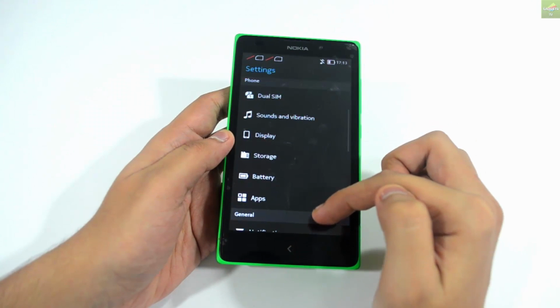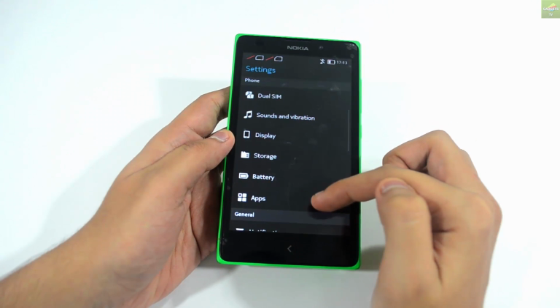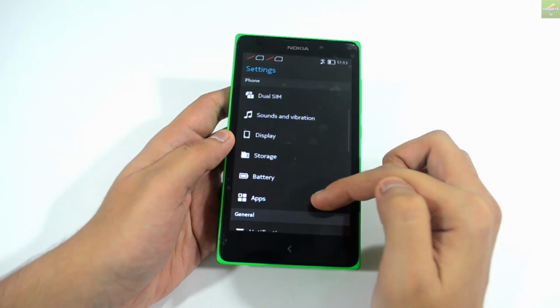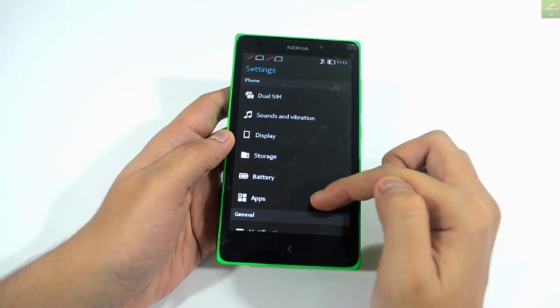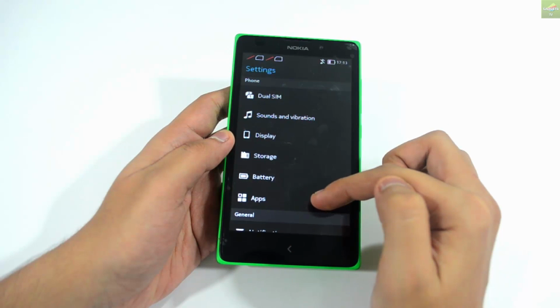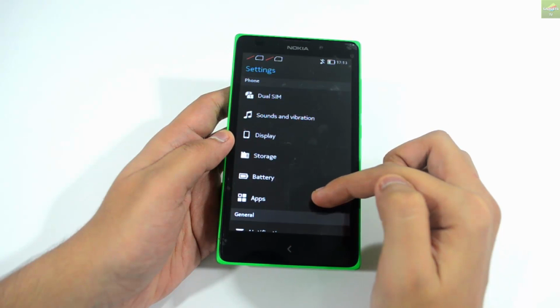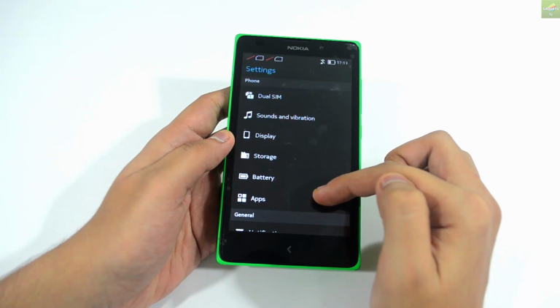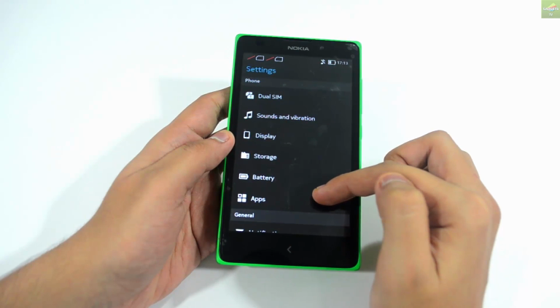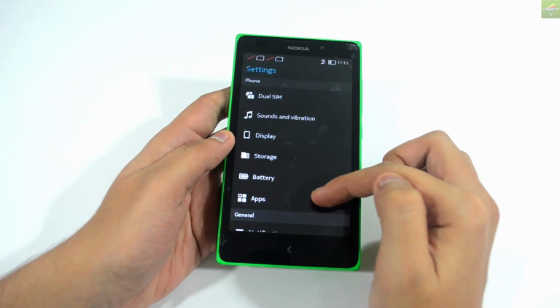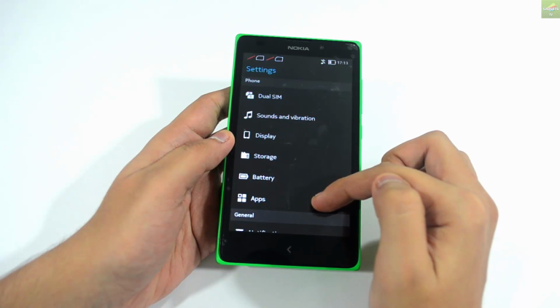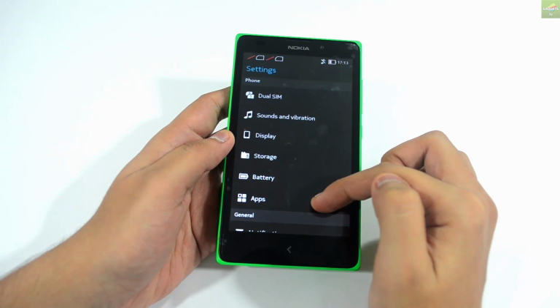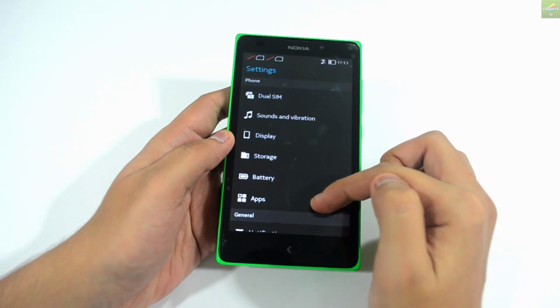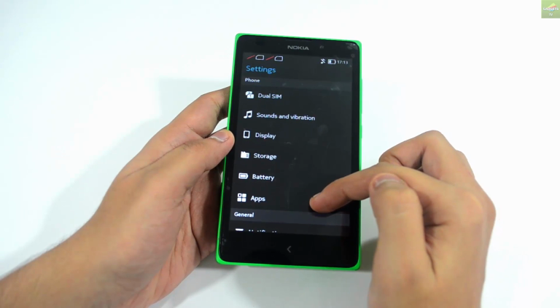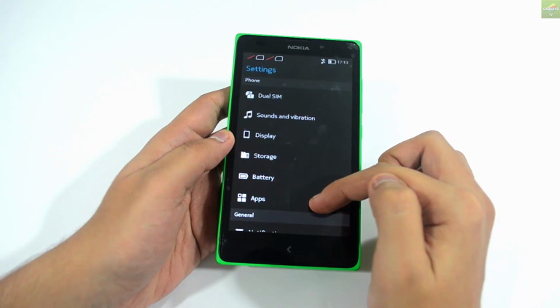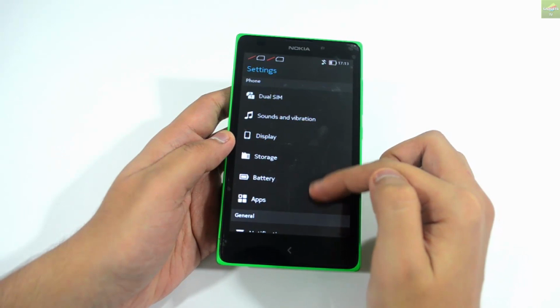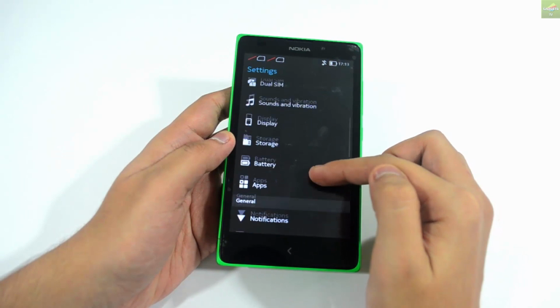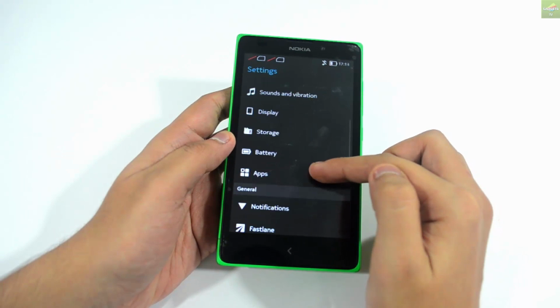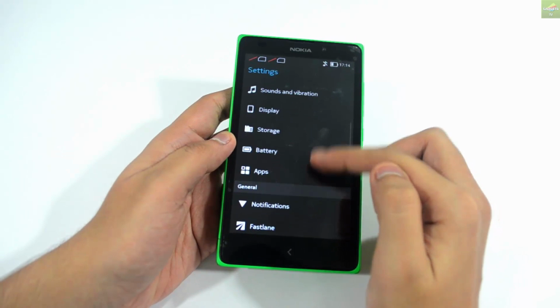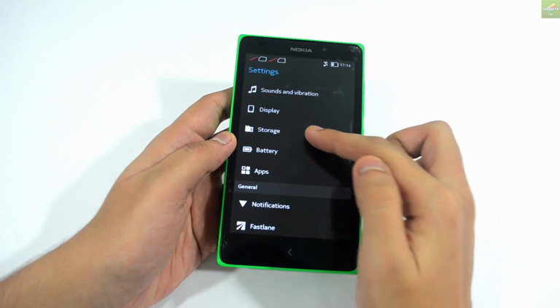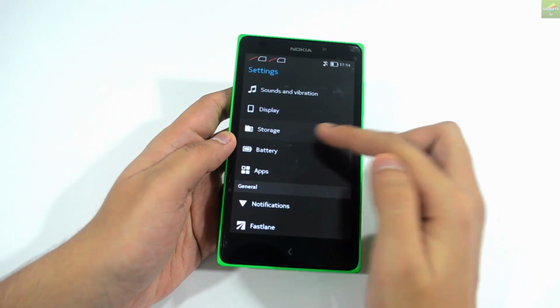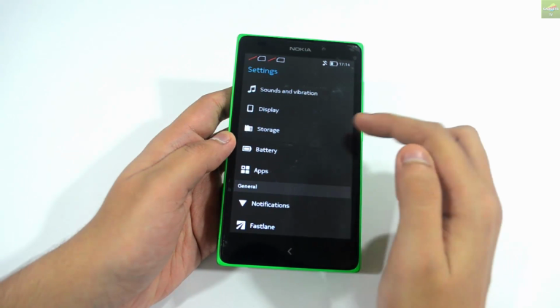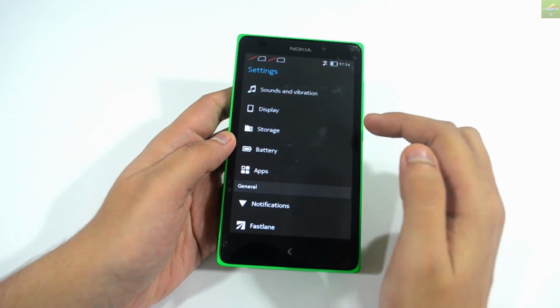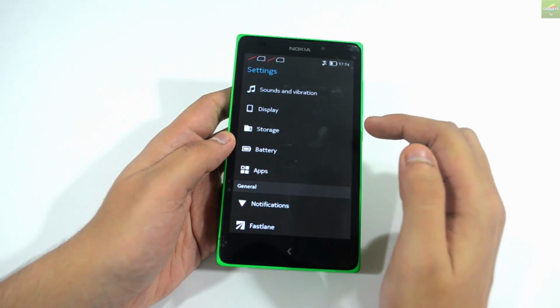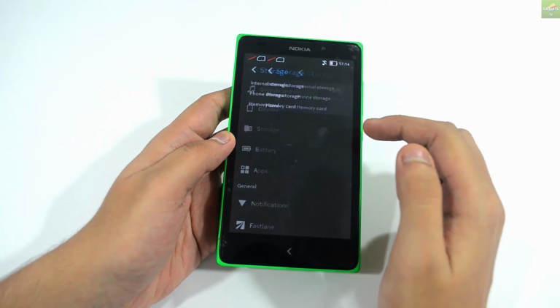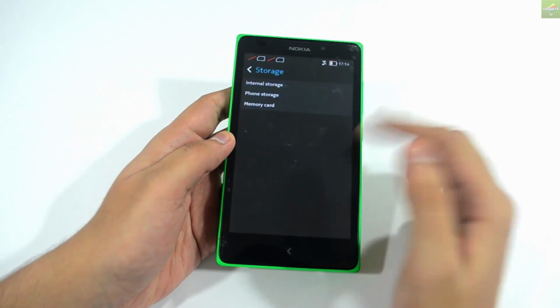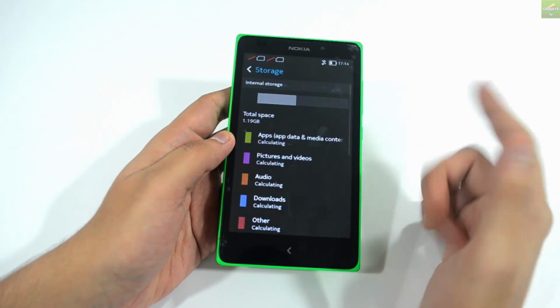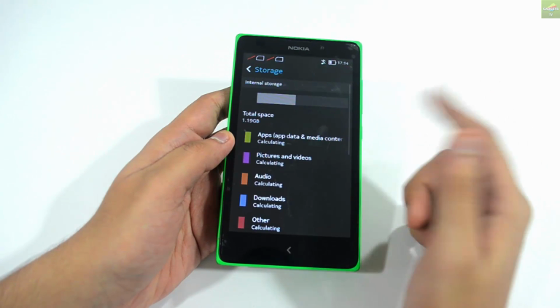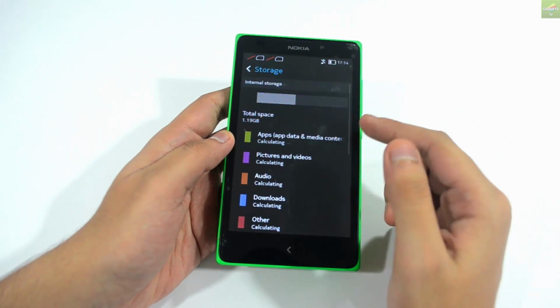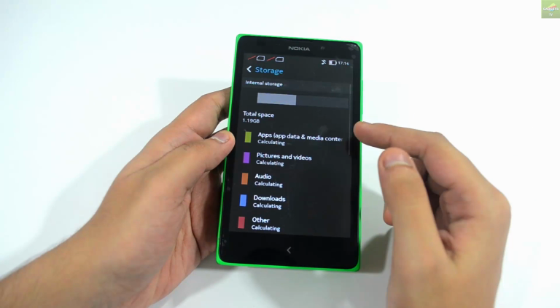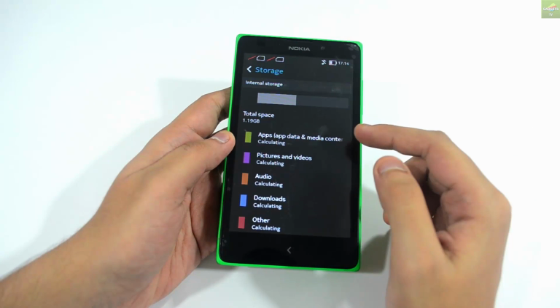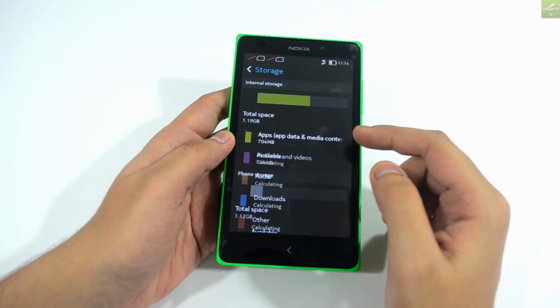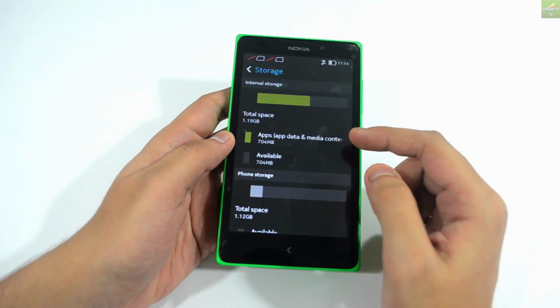There's also a double-tap feature on the device to wake it up from the lock screen — this is a very good feature.